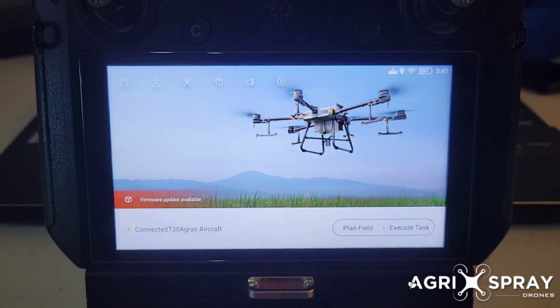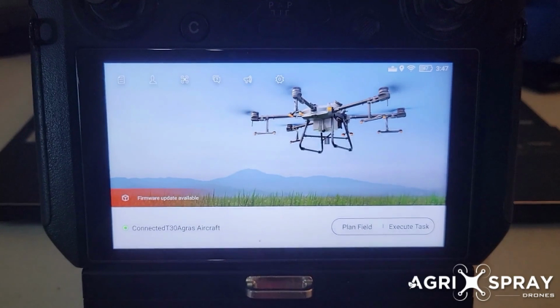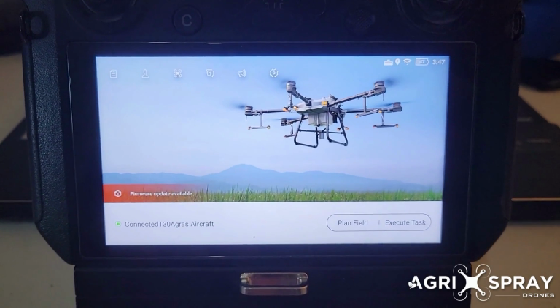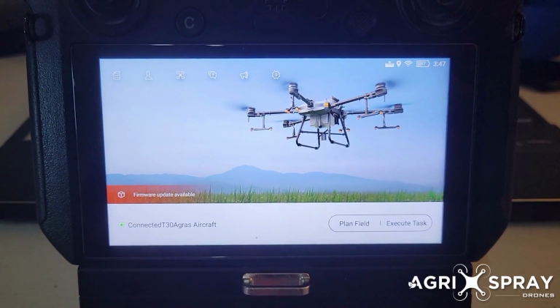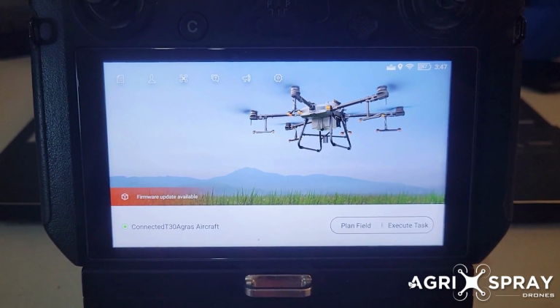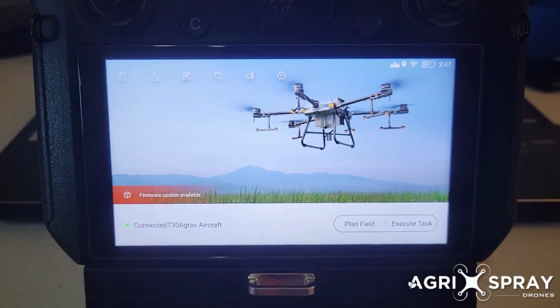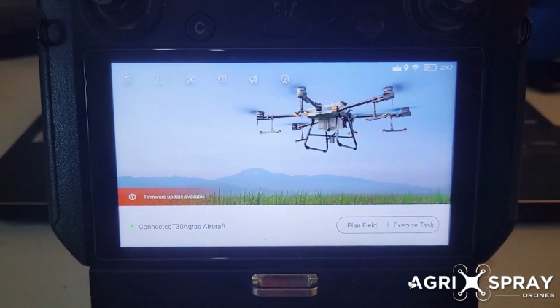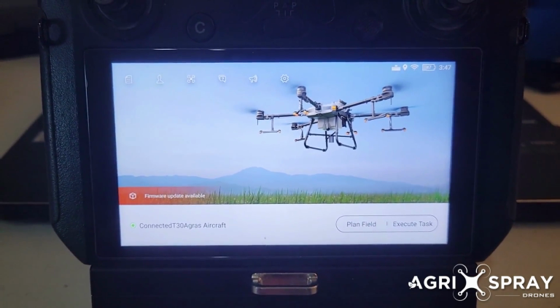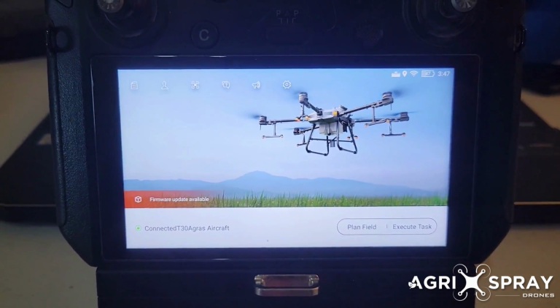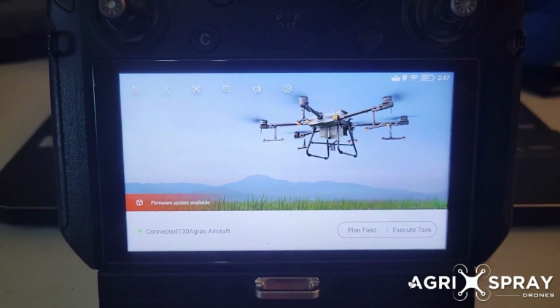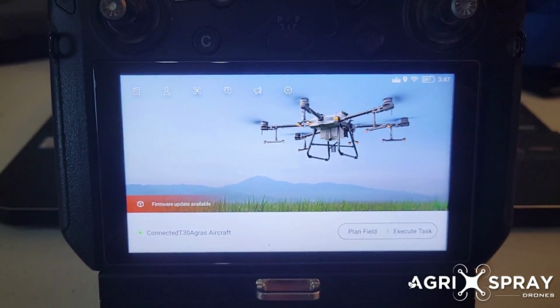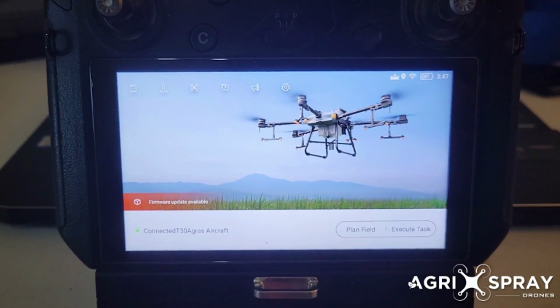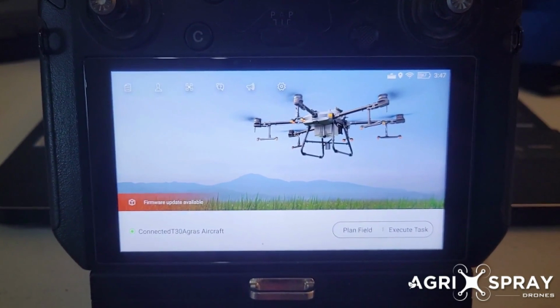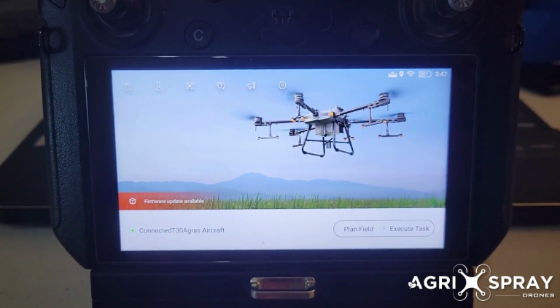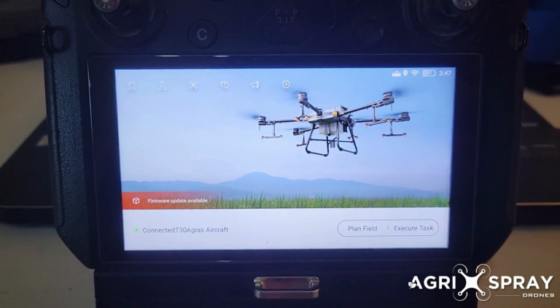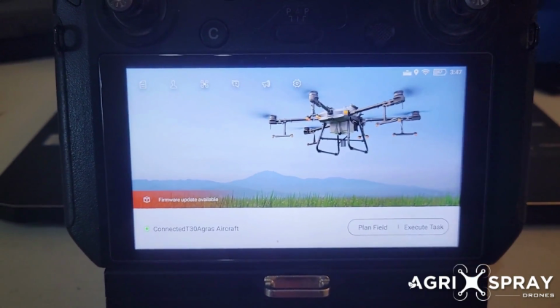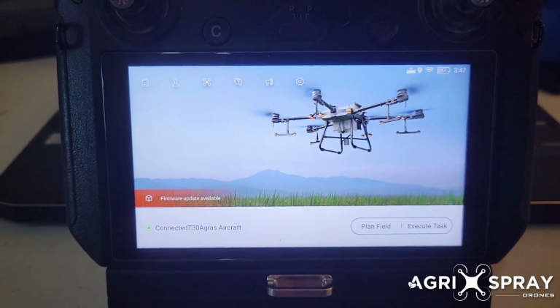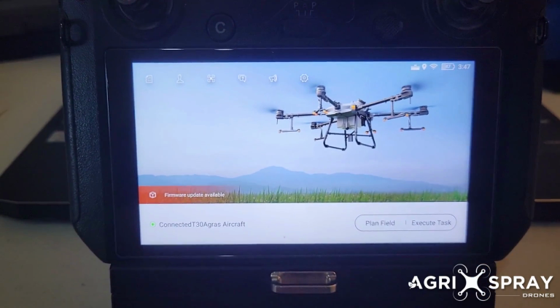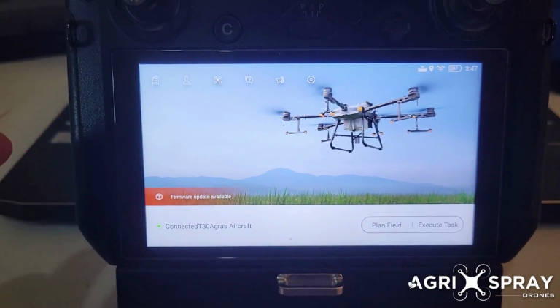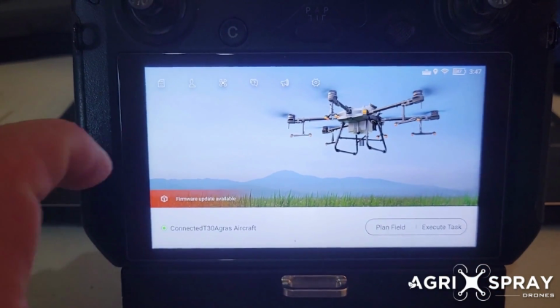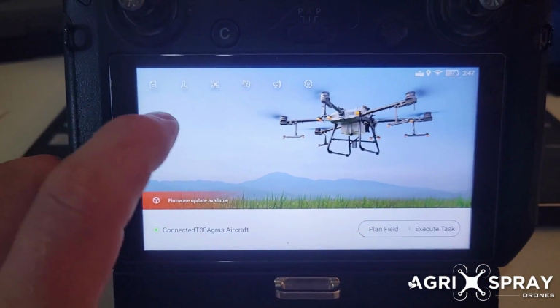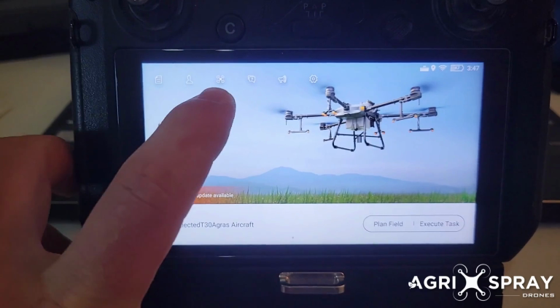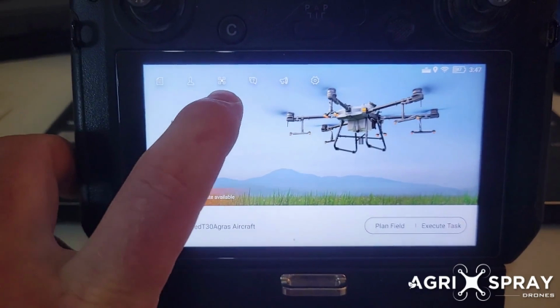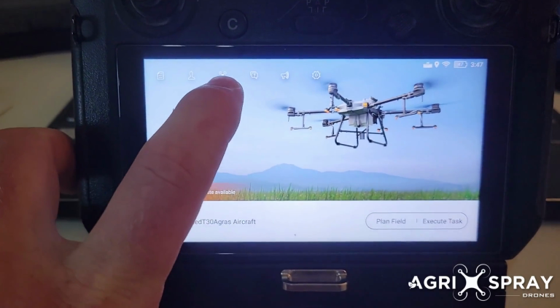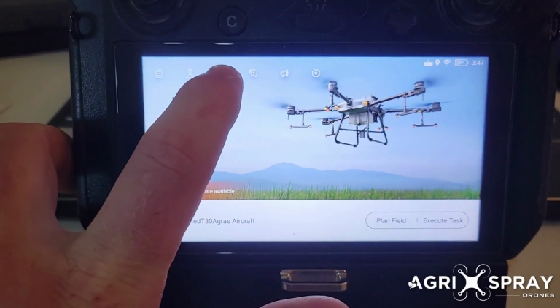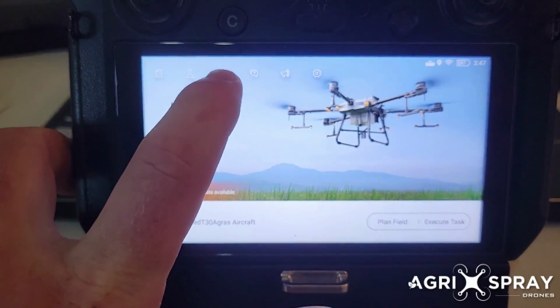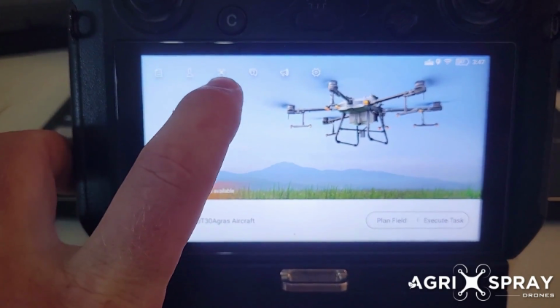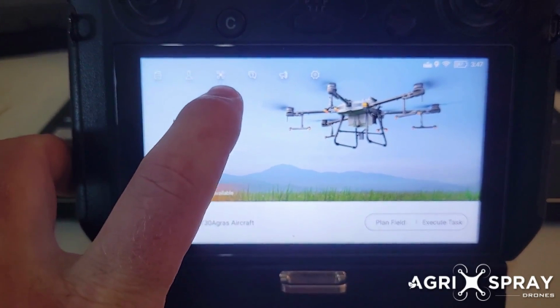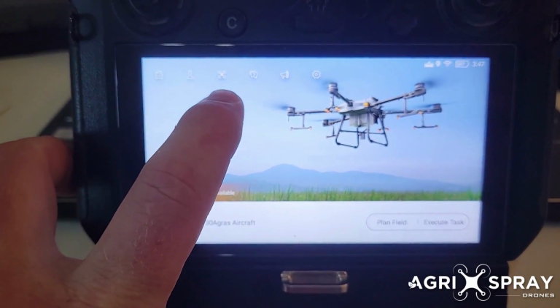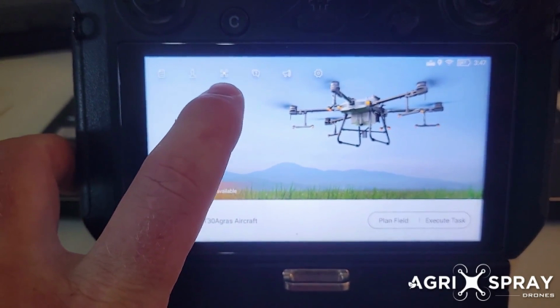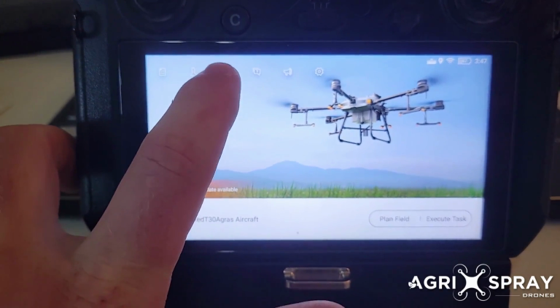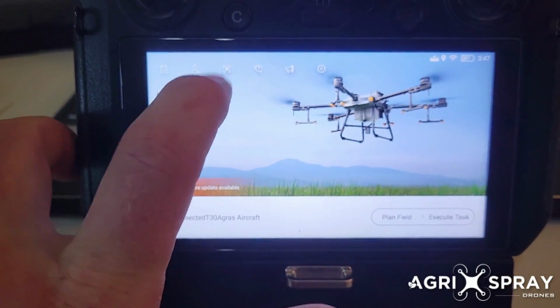Taylor here with Agra Spray Drones. I'm going to show you how to update the firmware on your T30. Just click on the drone icon on top — that's your device manager.